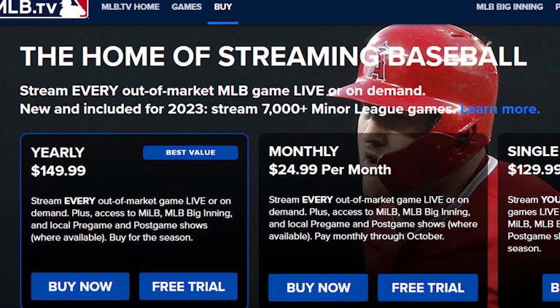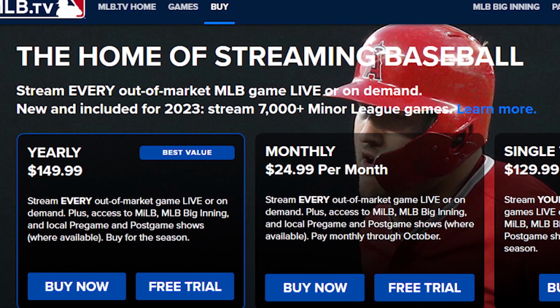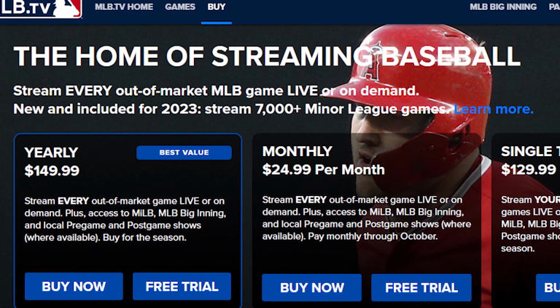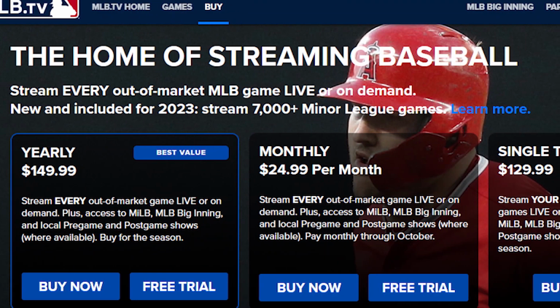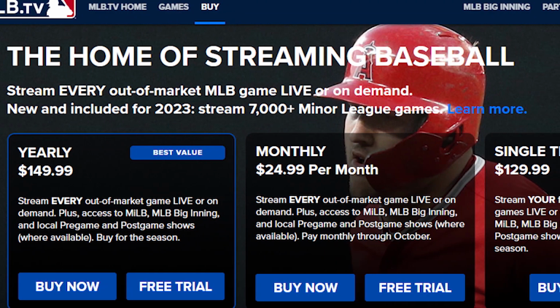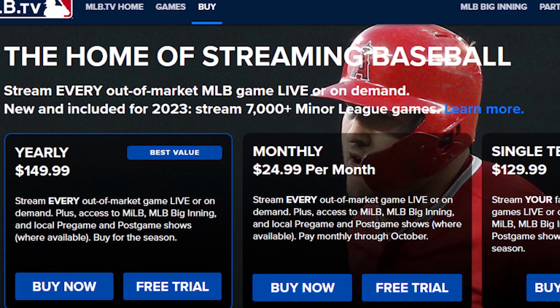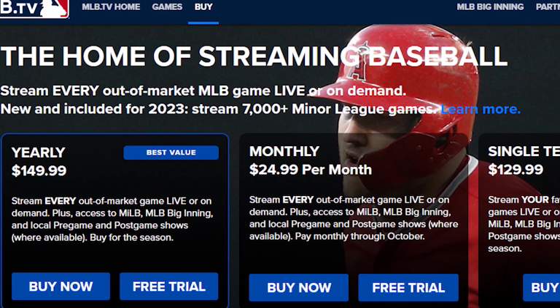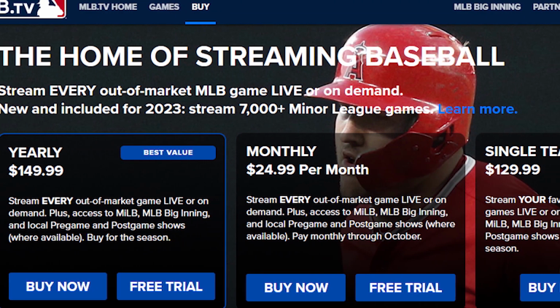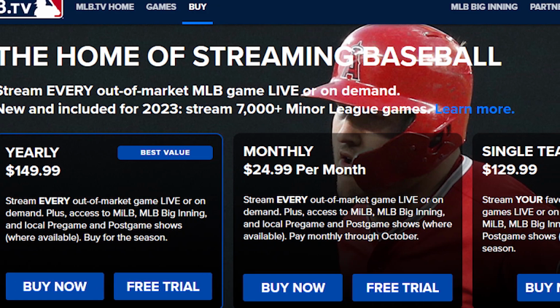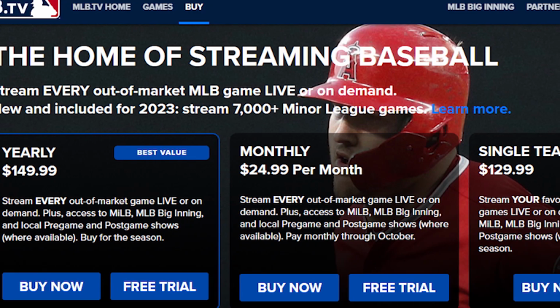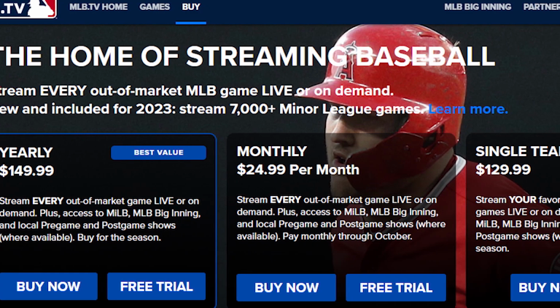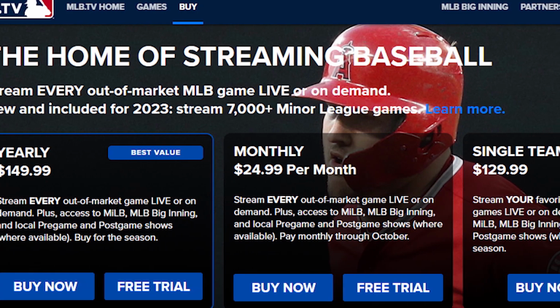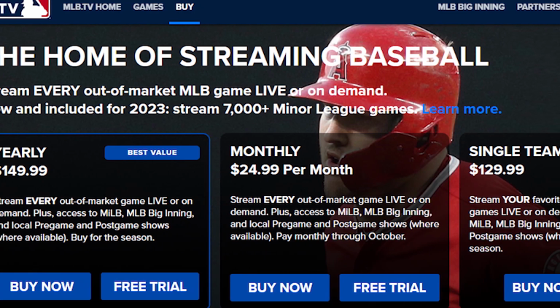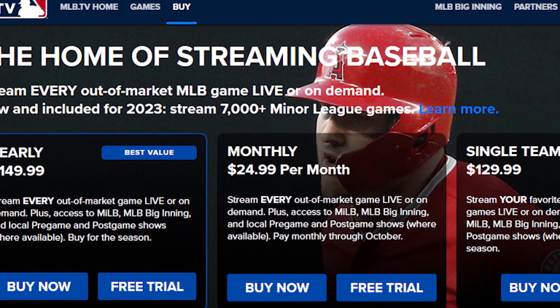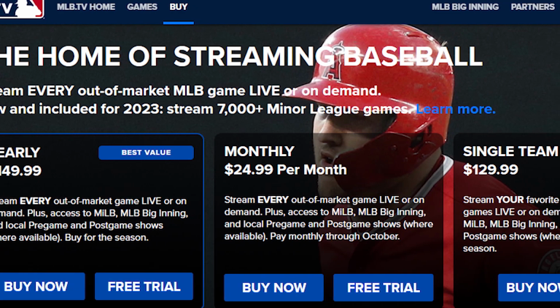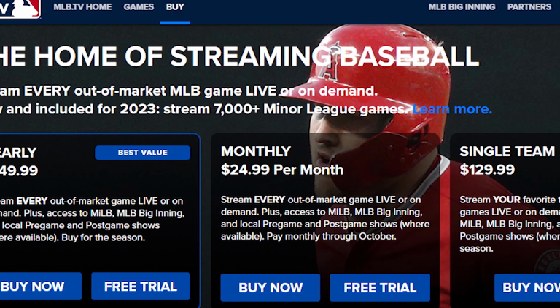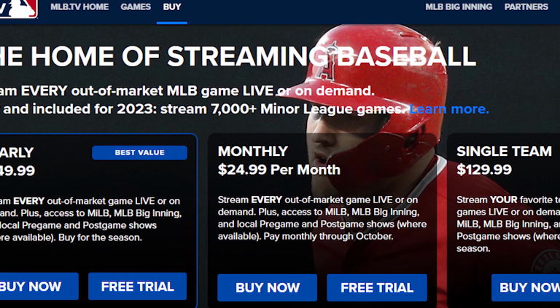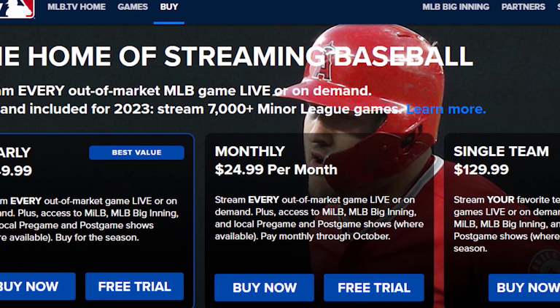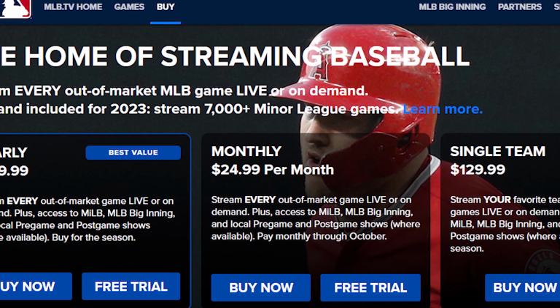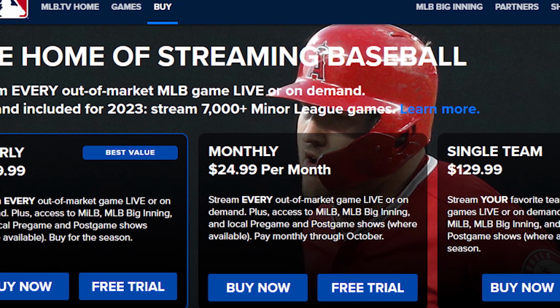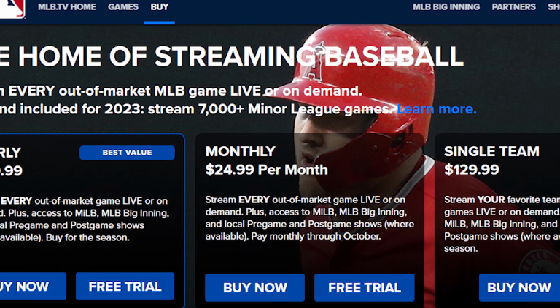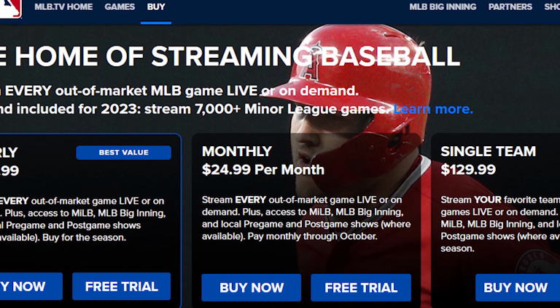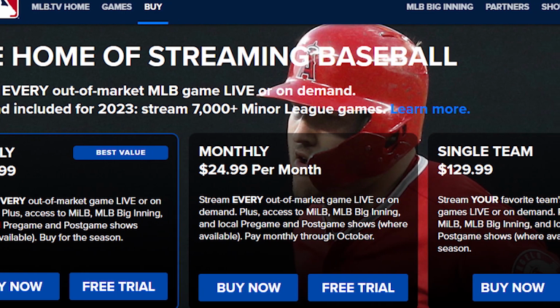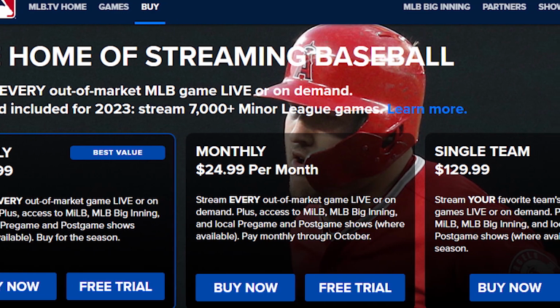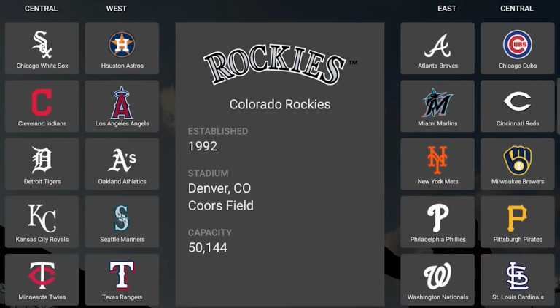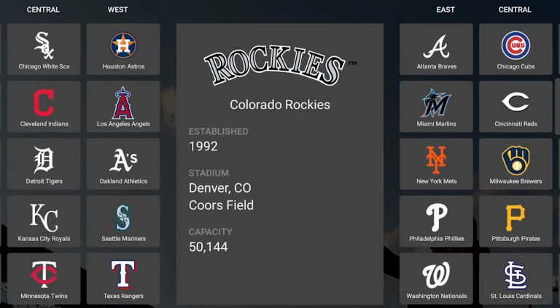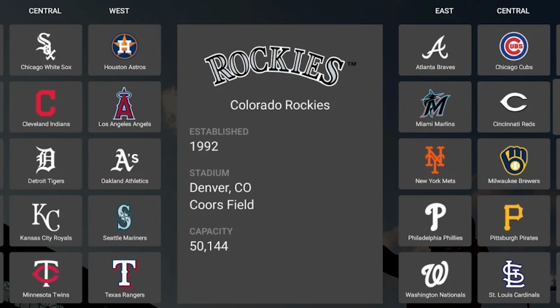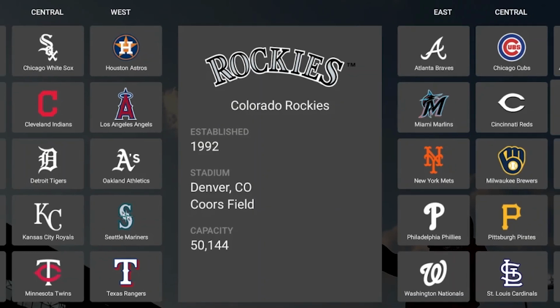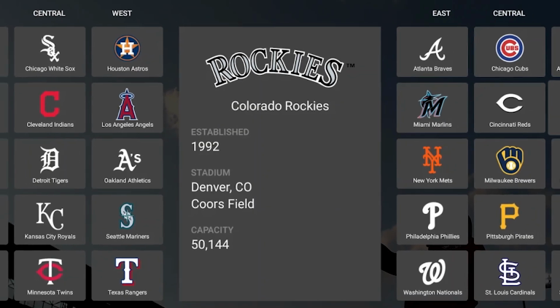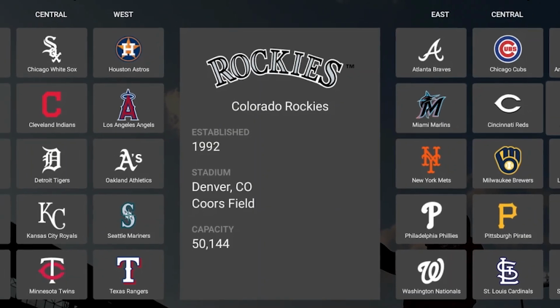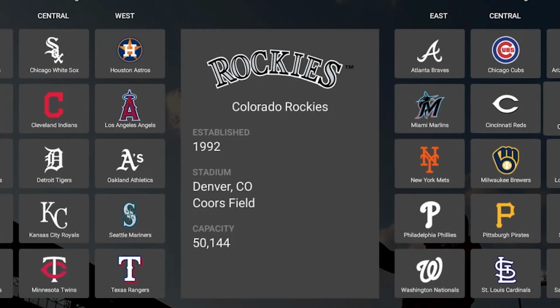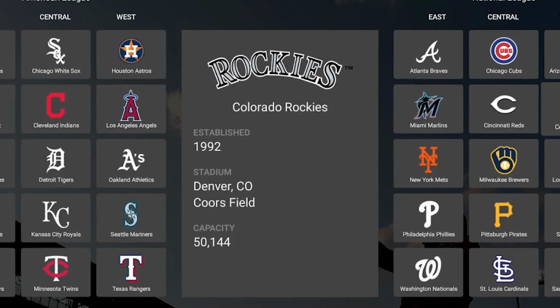T-Mobile has extended this partnership and it includes its title sponsorship of the T-Mobile Home Run Derby during MLB All-Star Week.